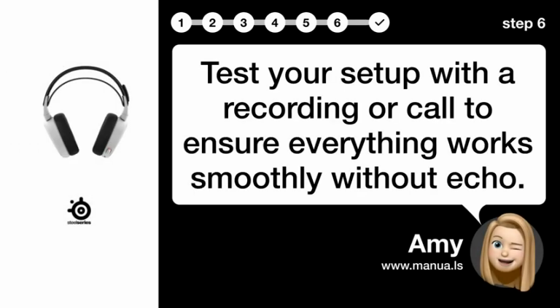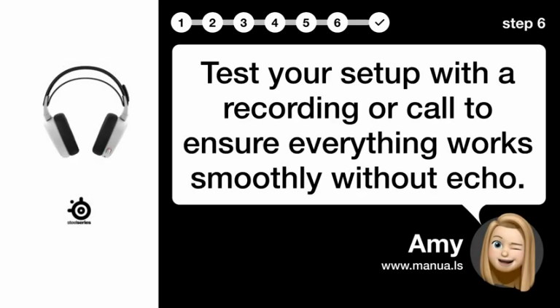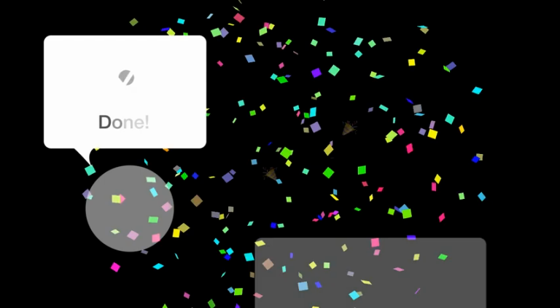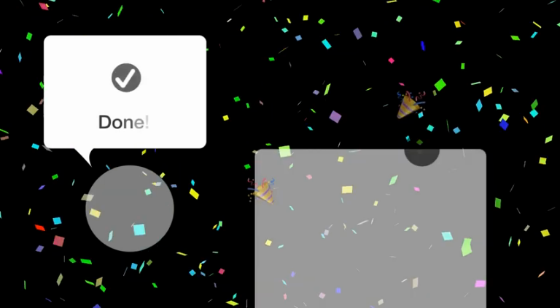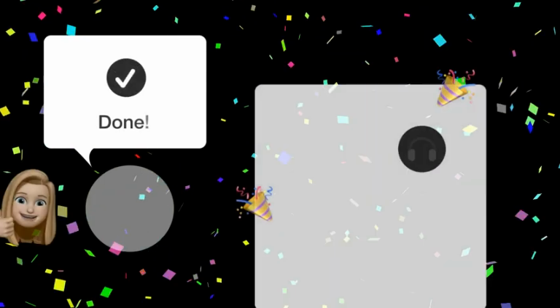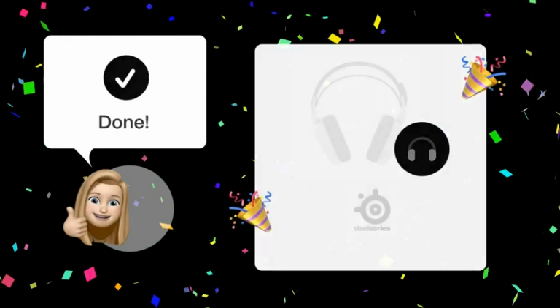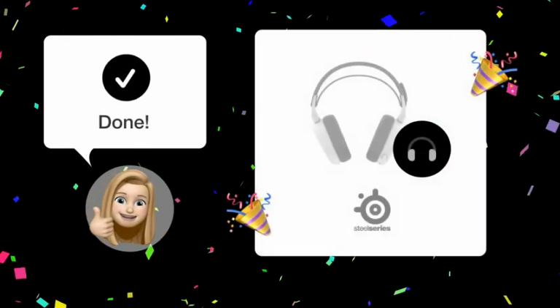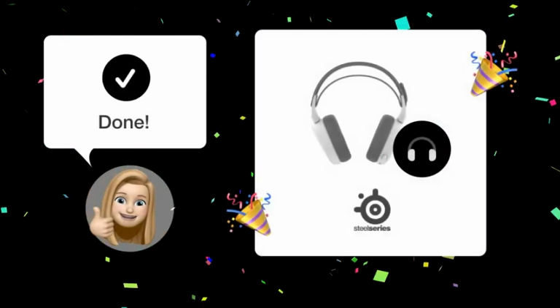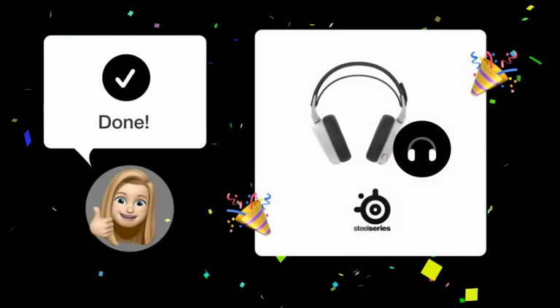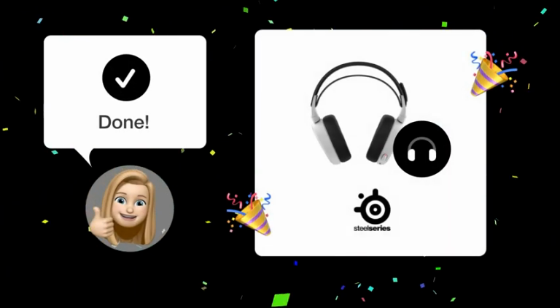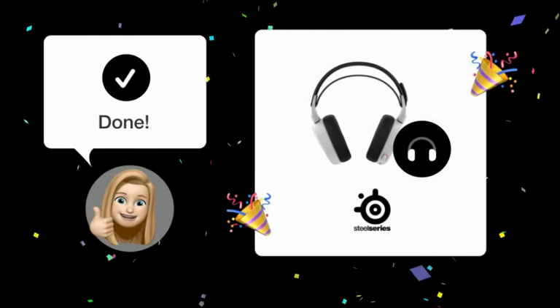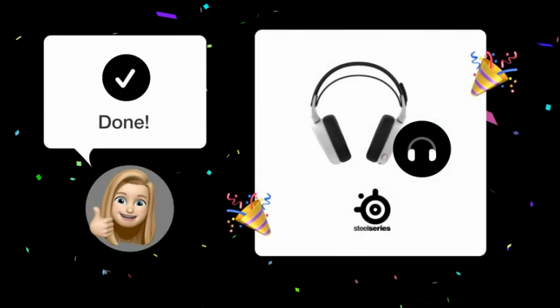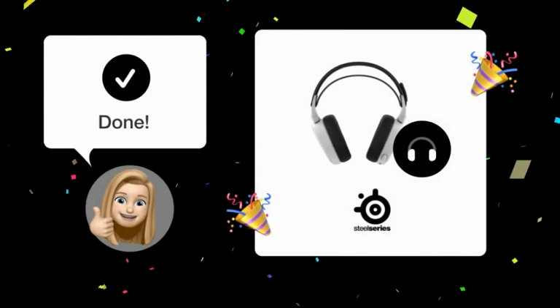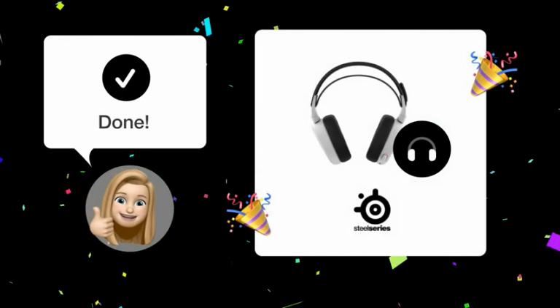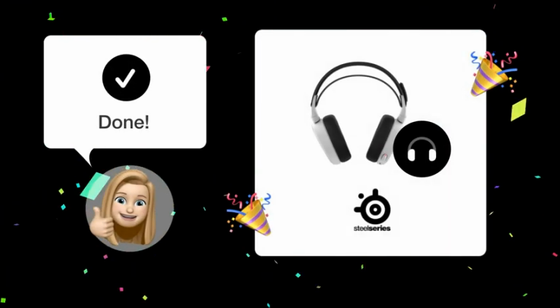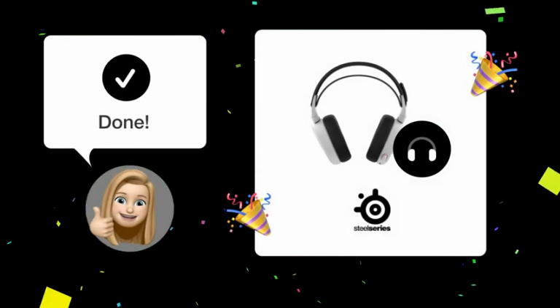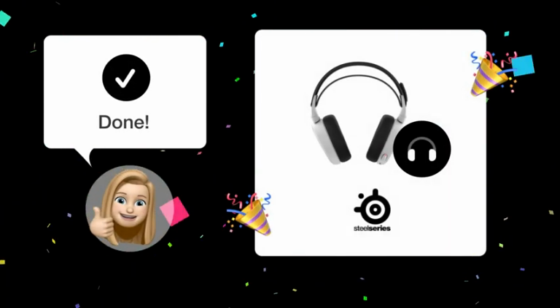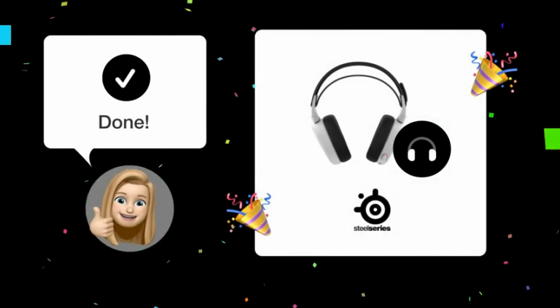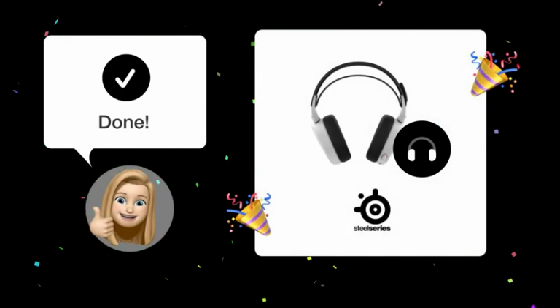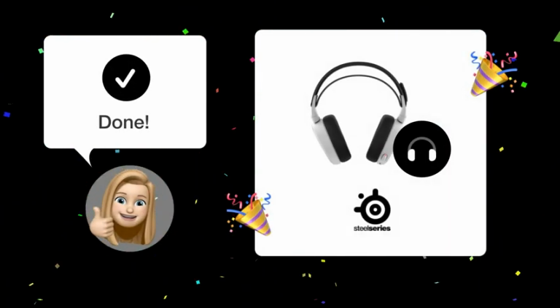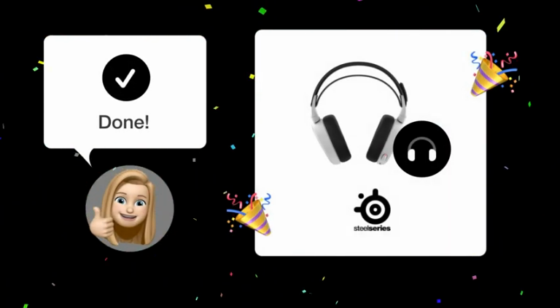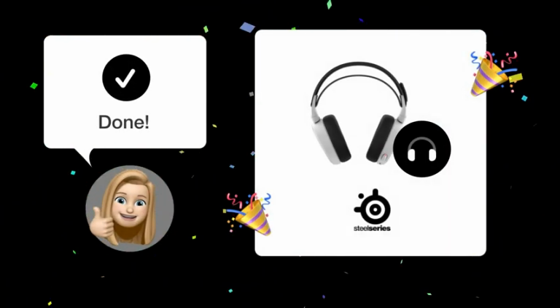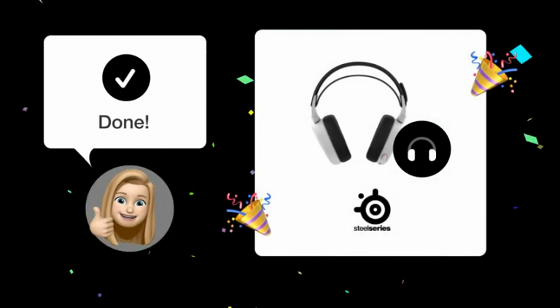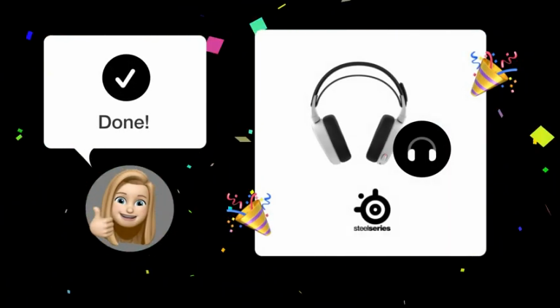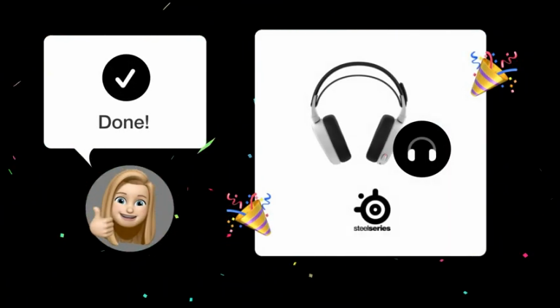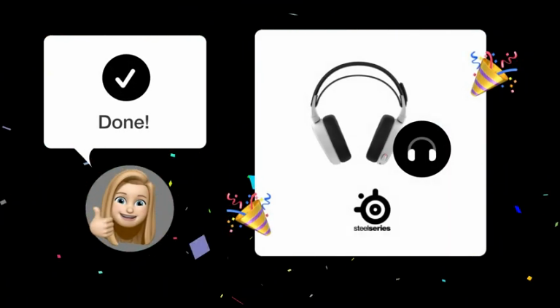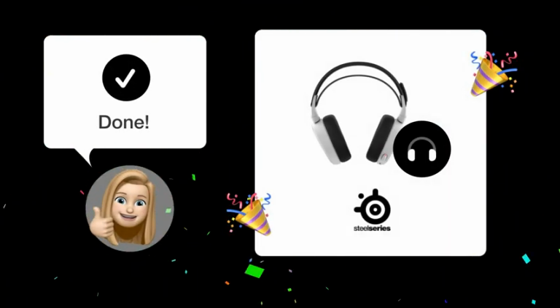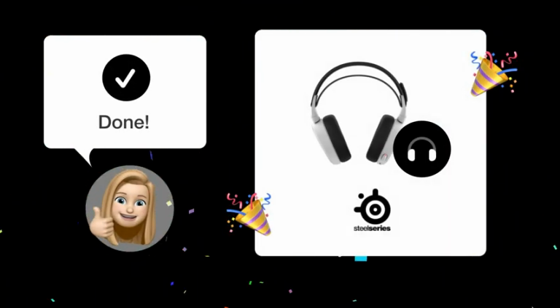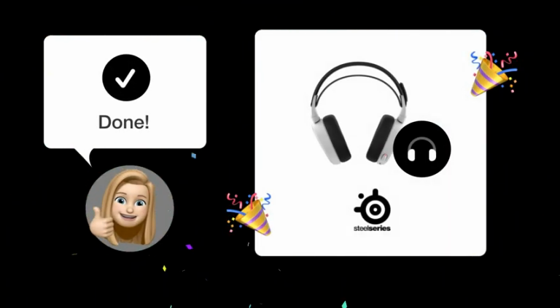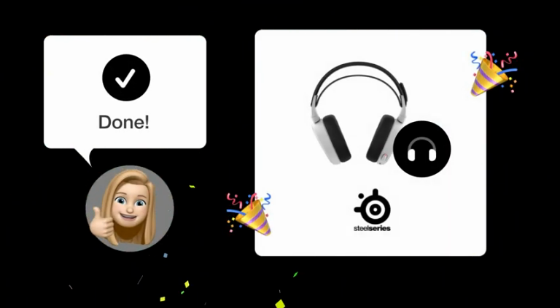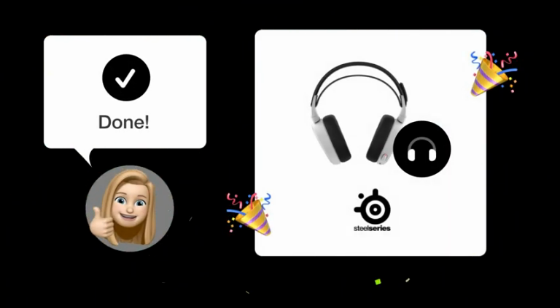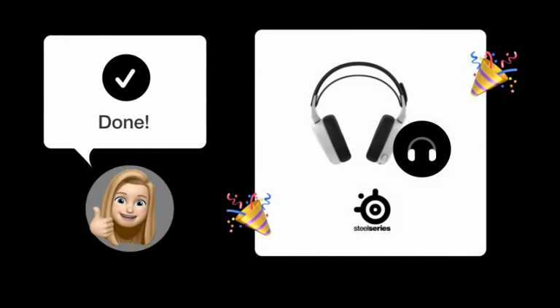By following these steps, you should now be able to record without any Echo using your SteelSeries Arctis 7.